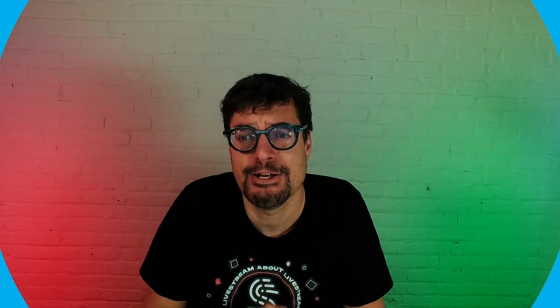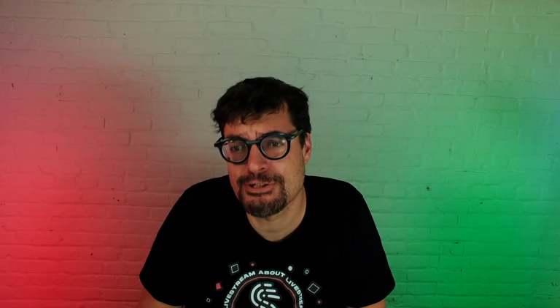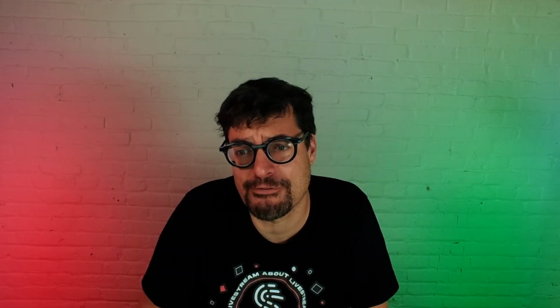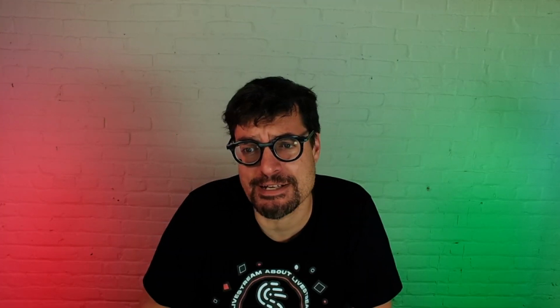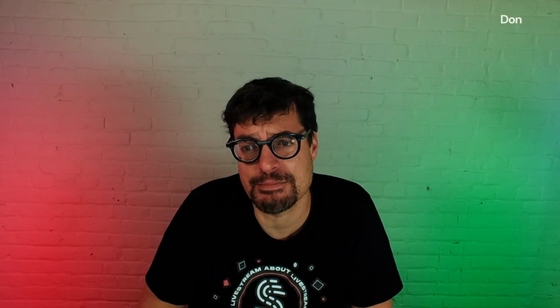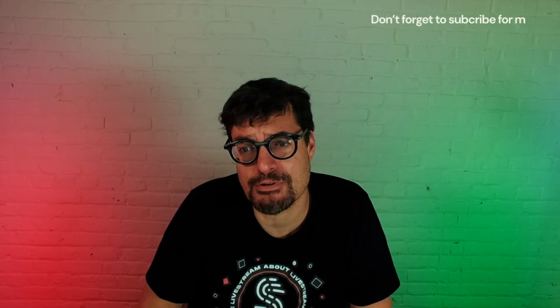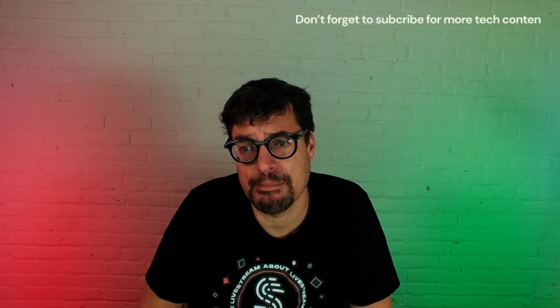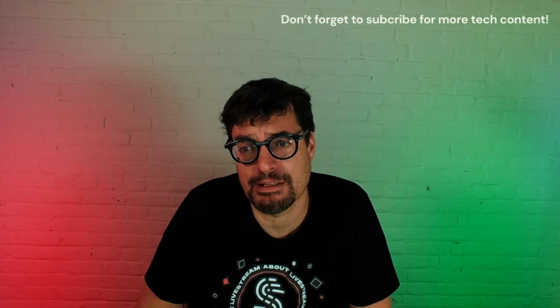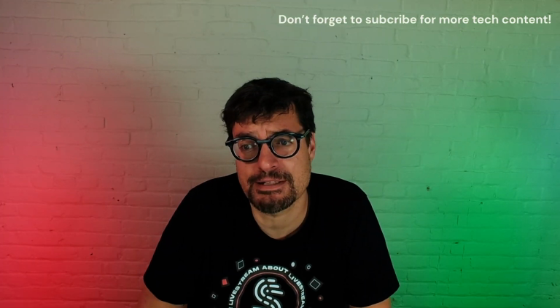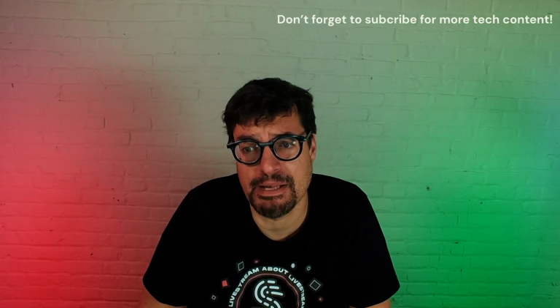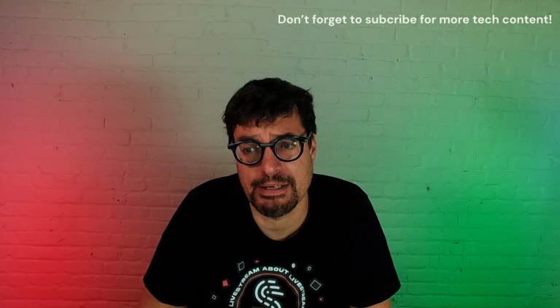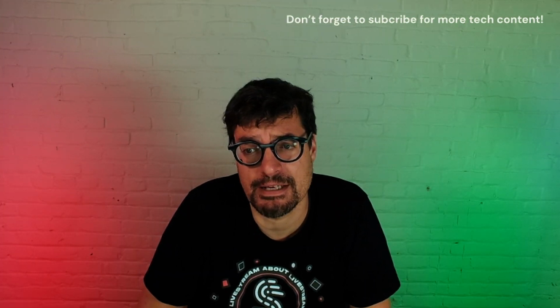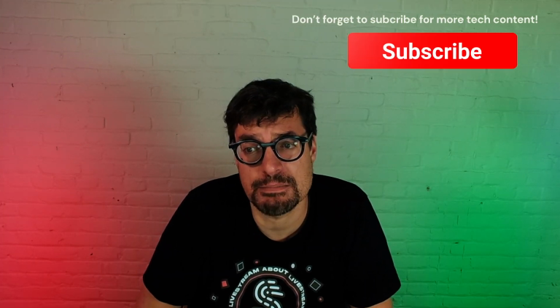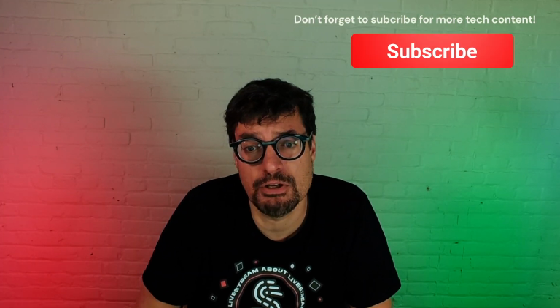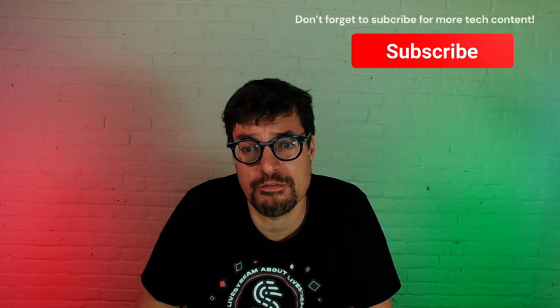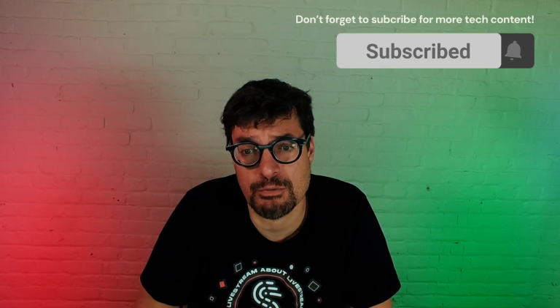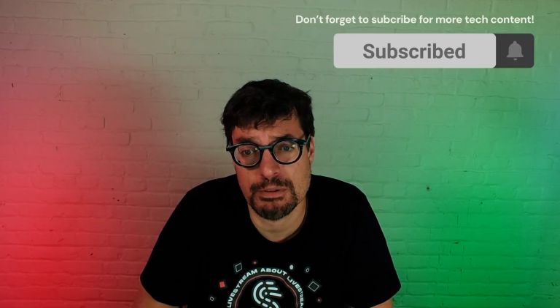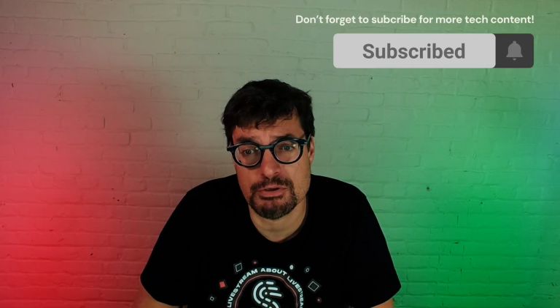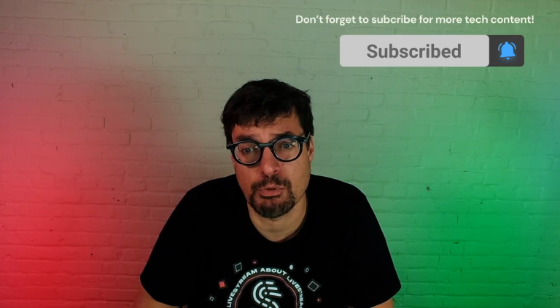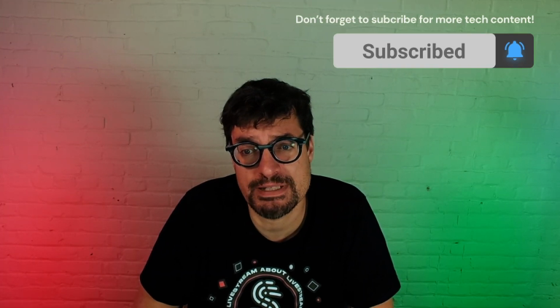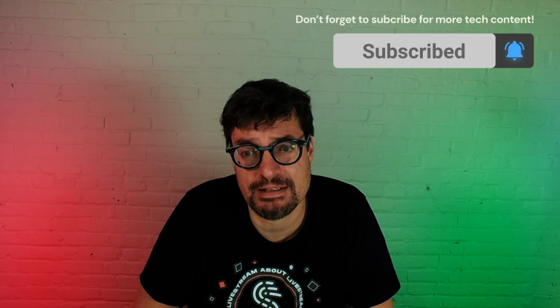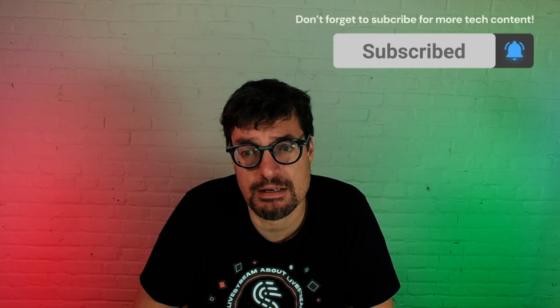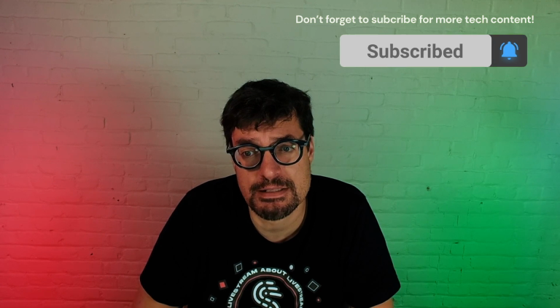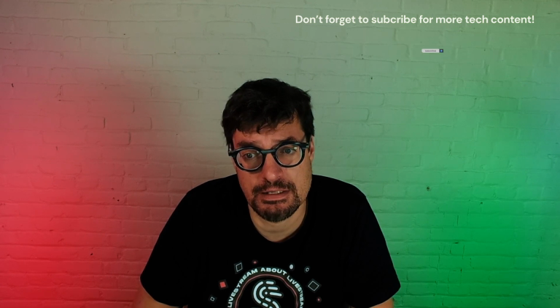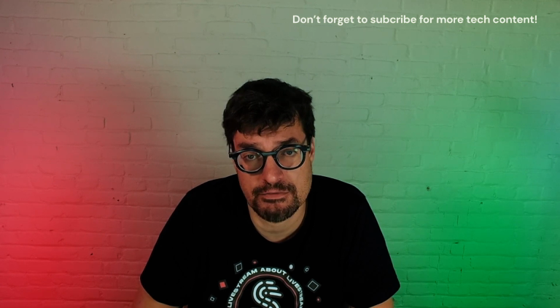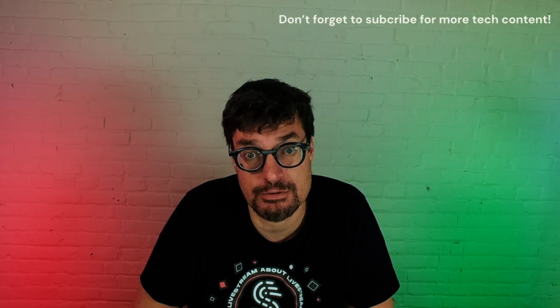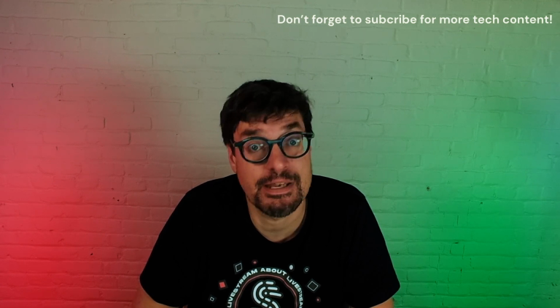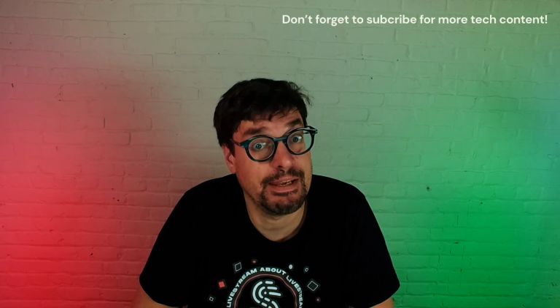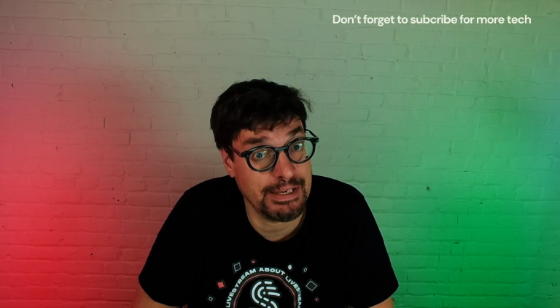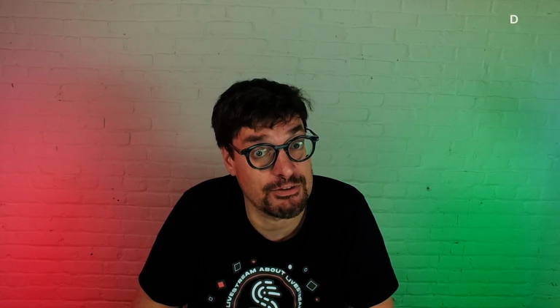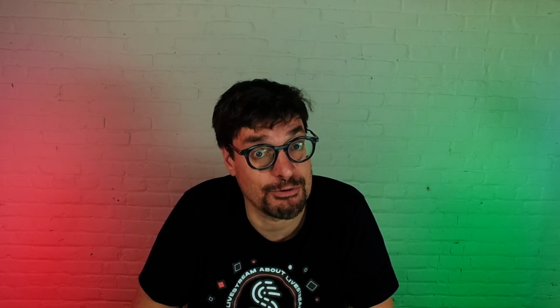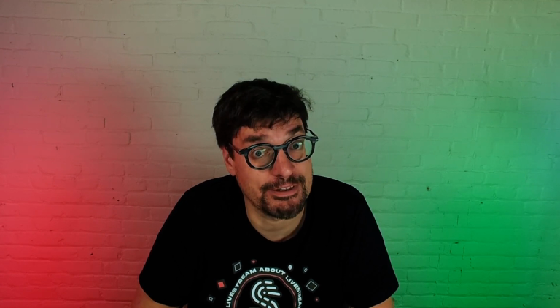Don't forget to subscribe and click the bell icon to be notified when we post more tech talks, interviews, and tutorials.